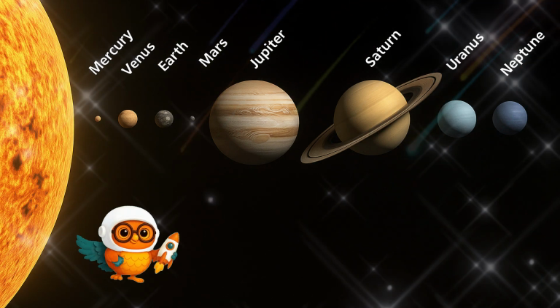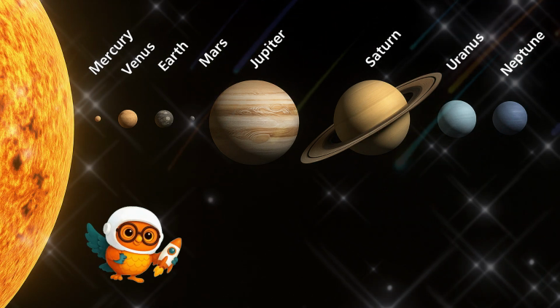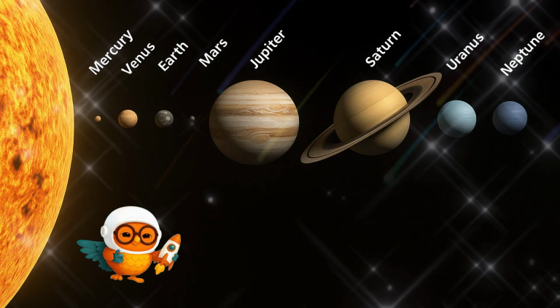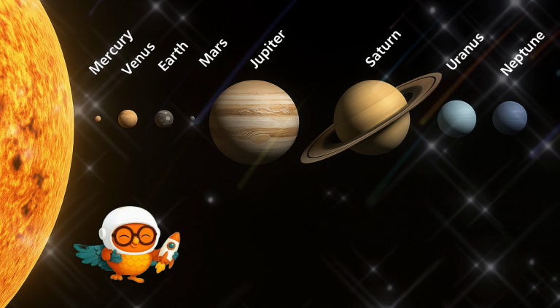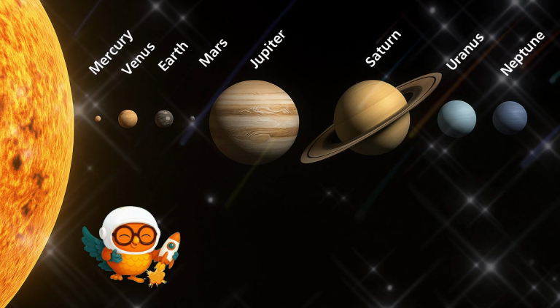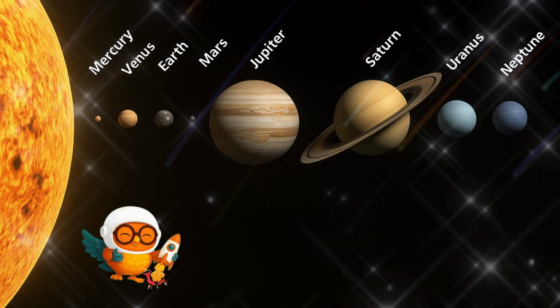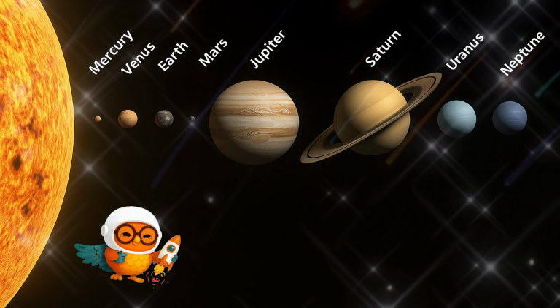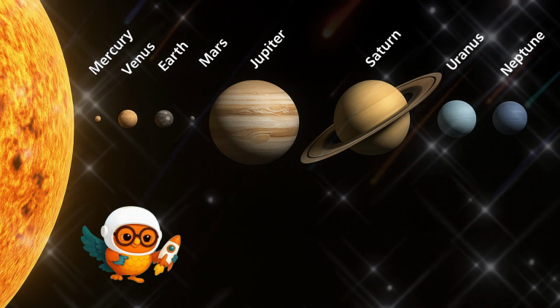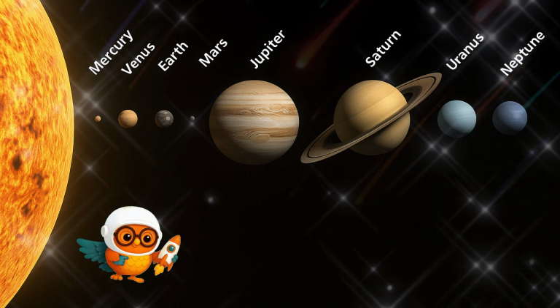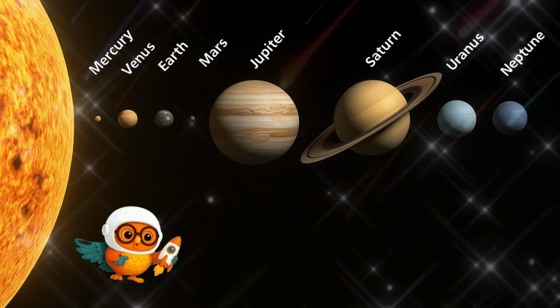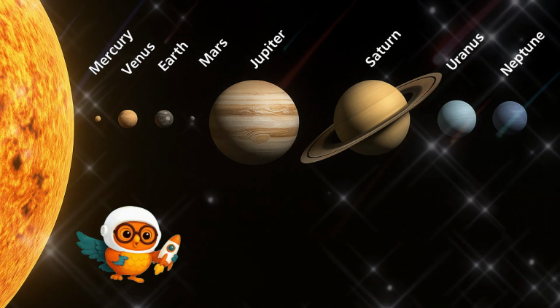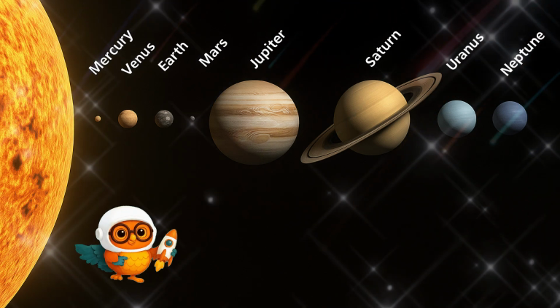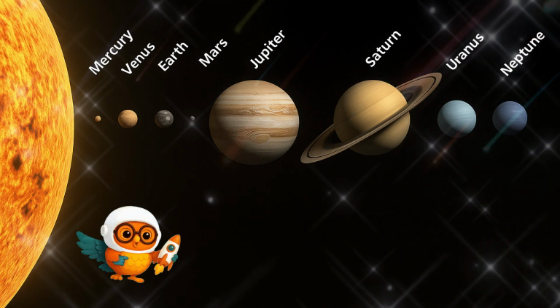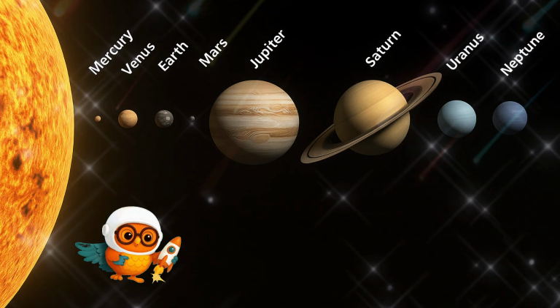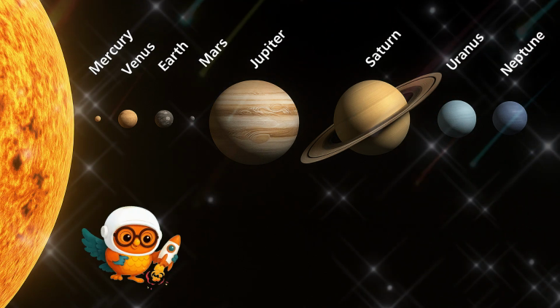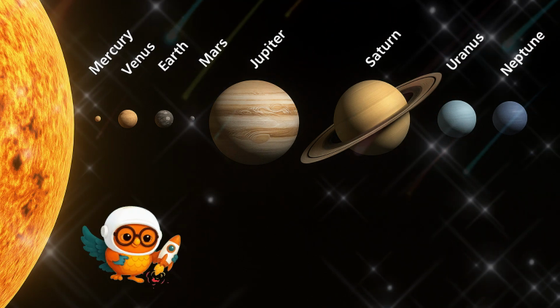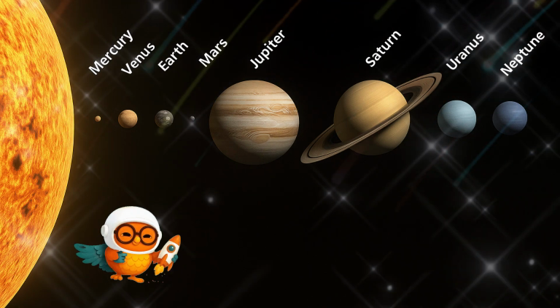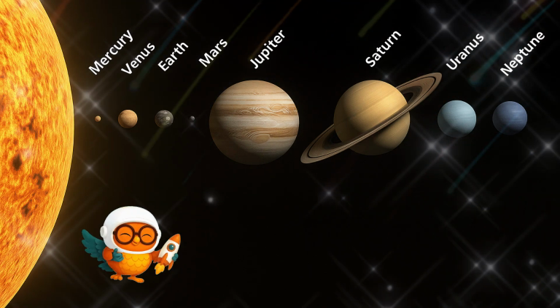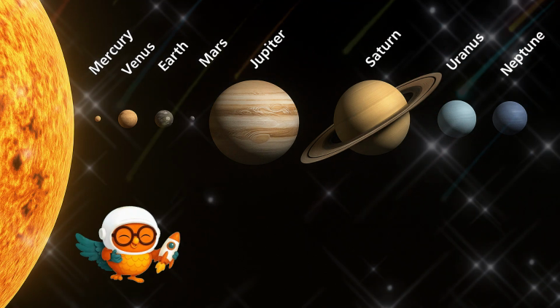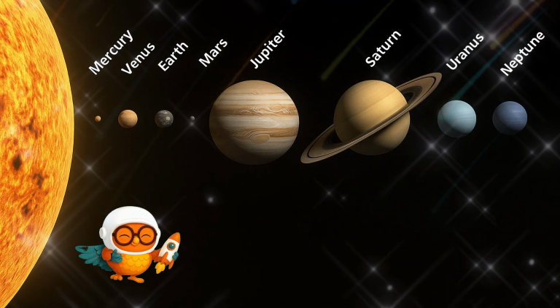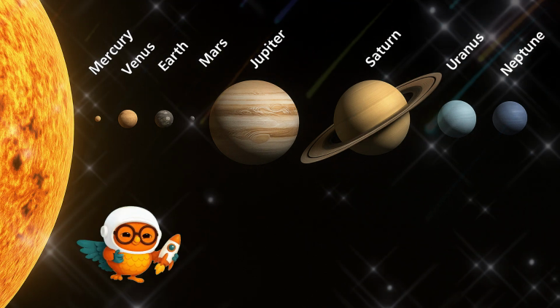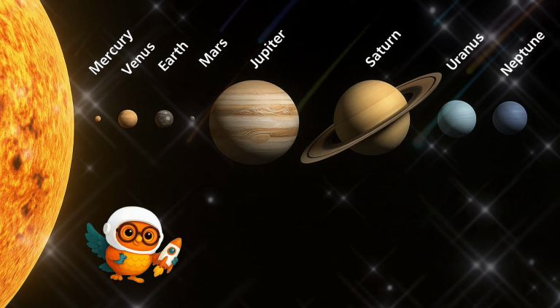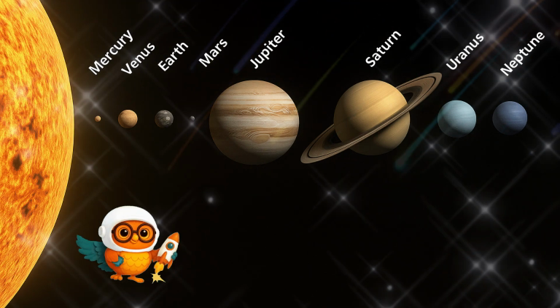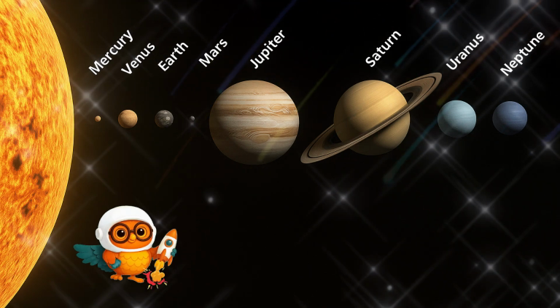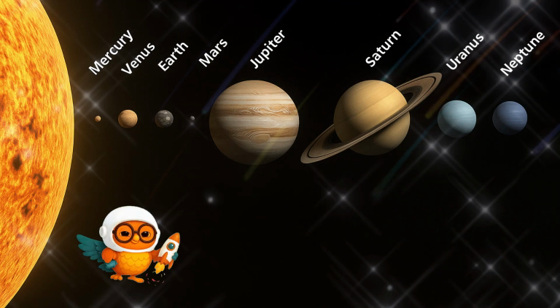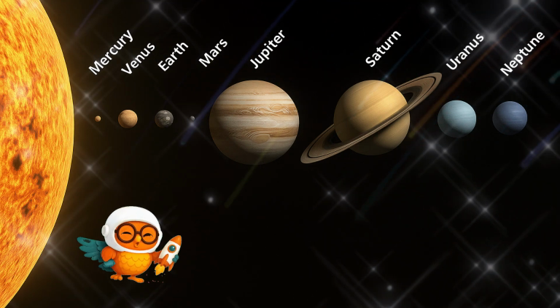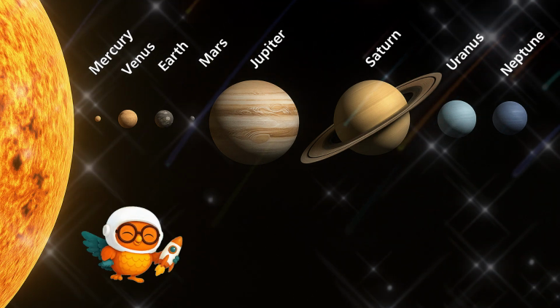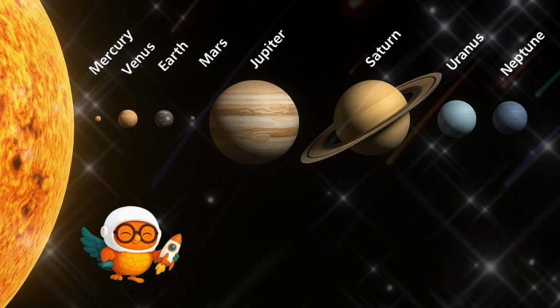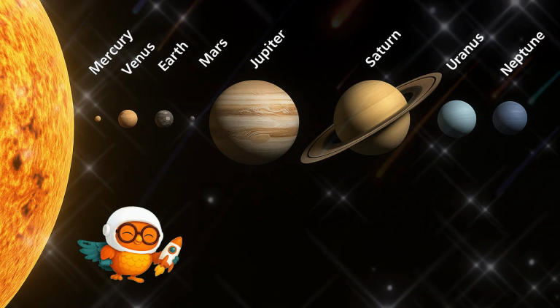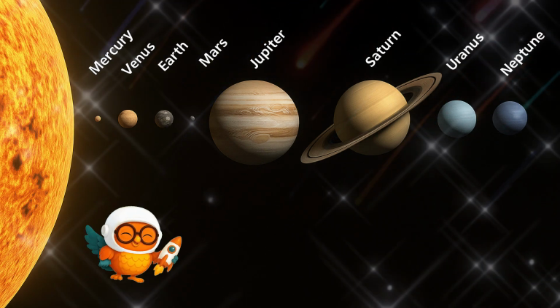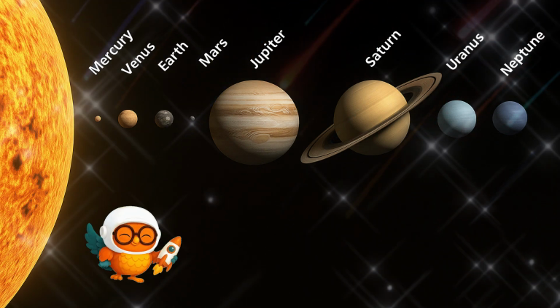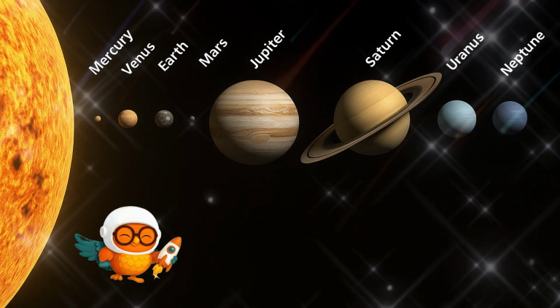Whoa! Each planet is so different, but they're all part of our cosmic neighborhood.